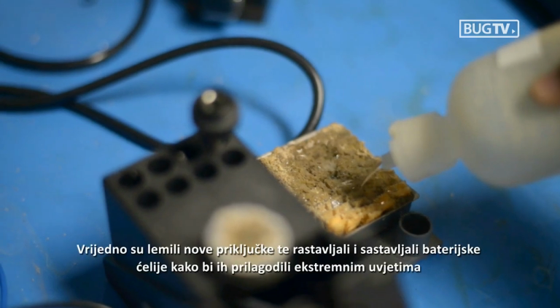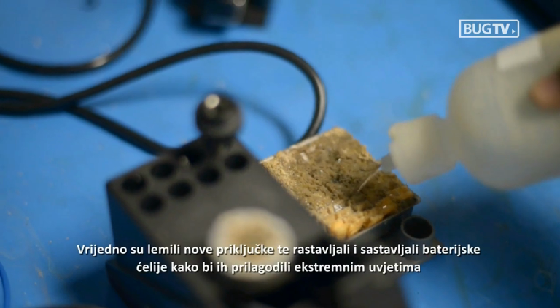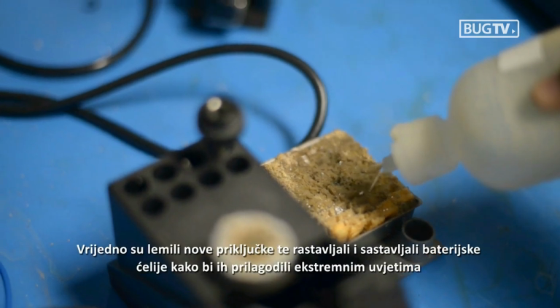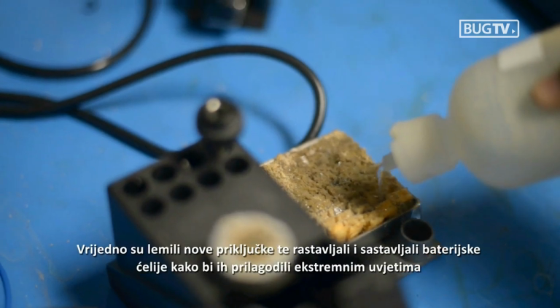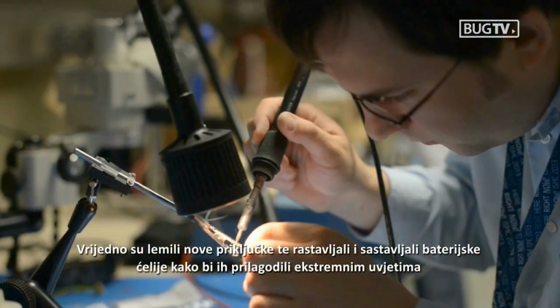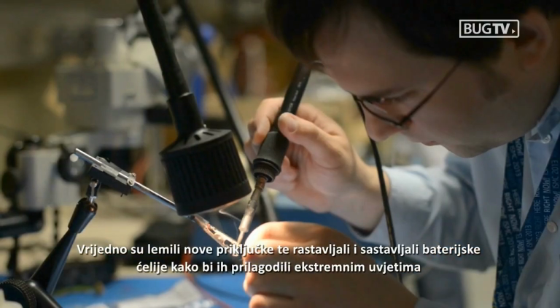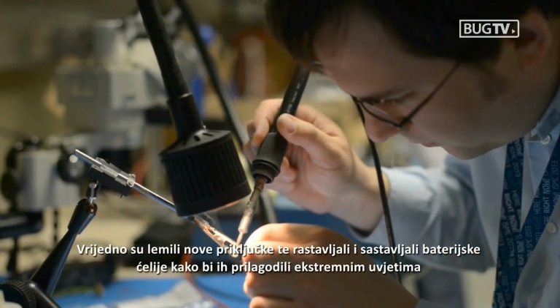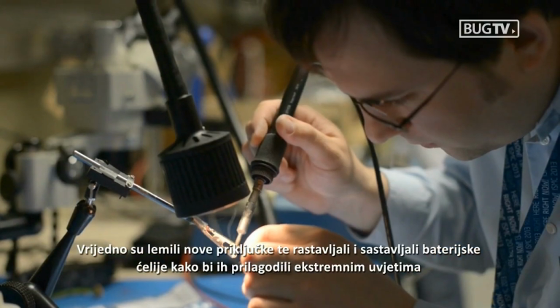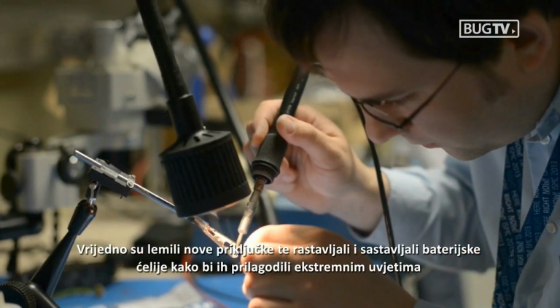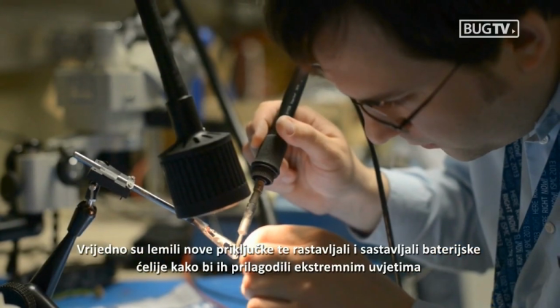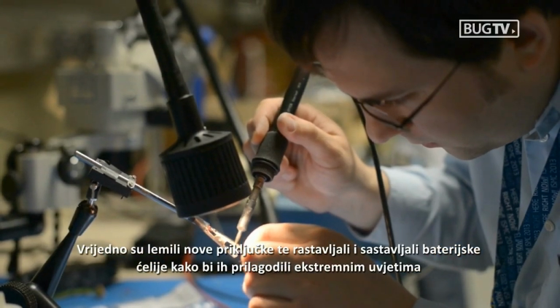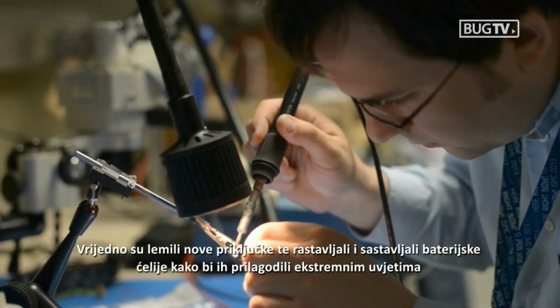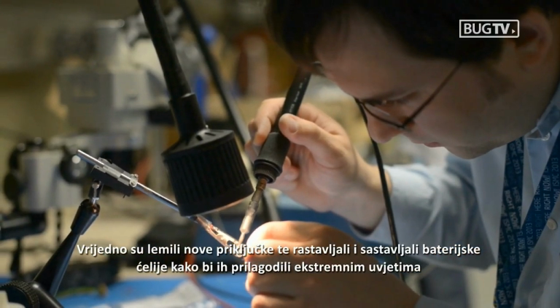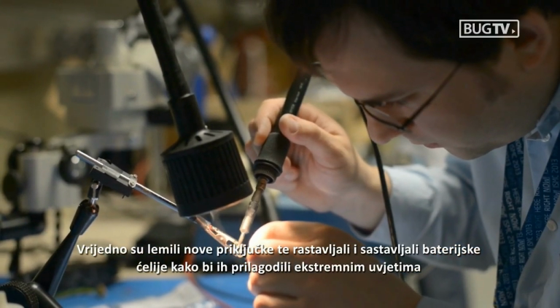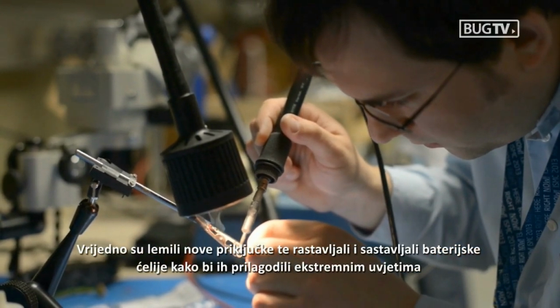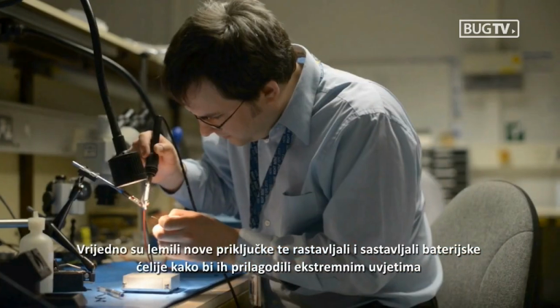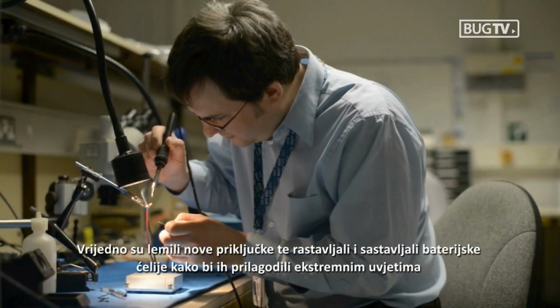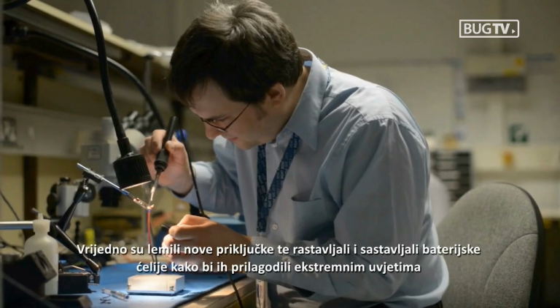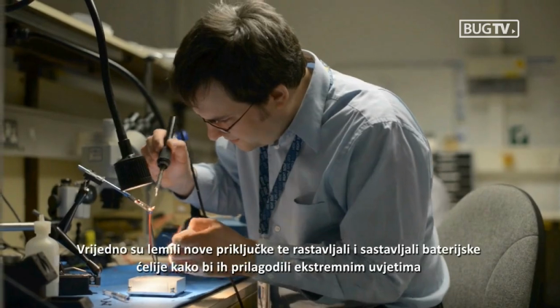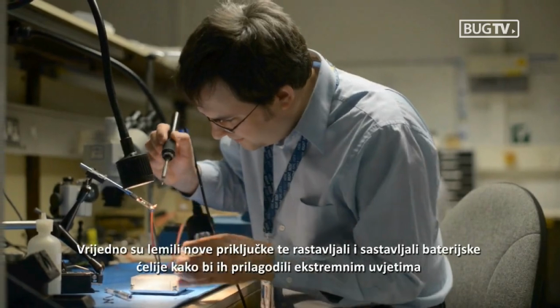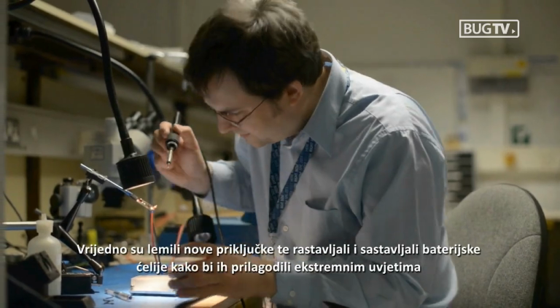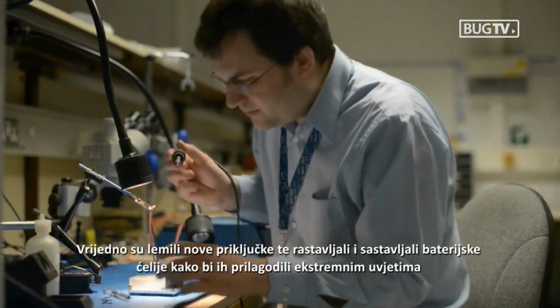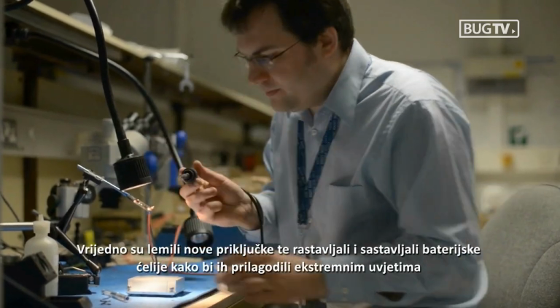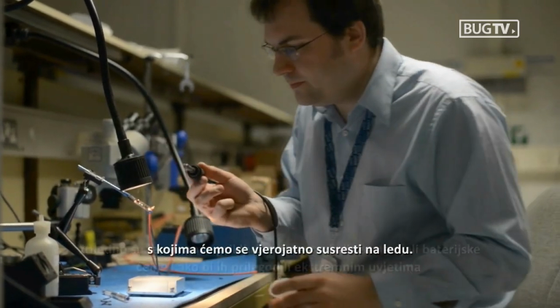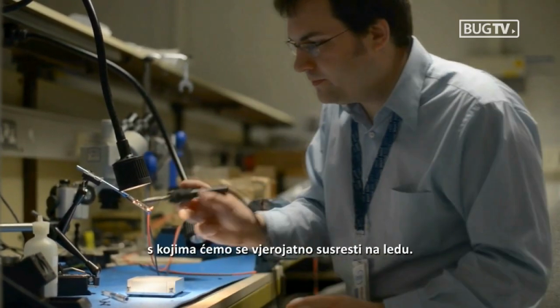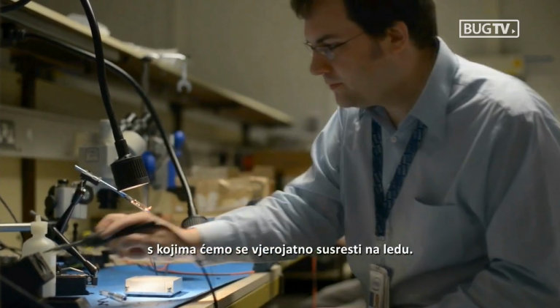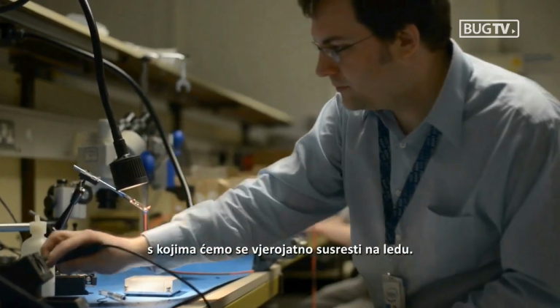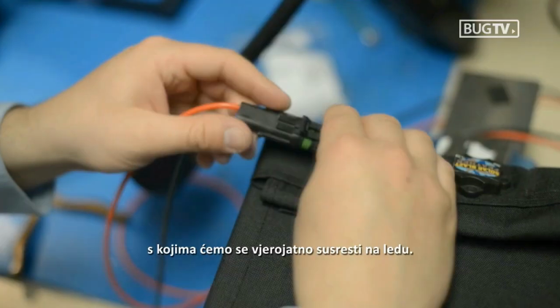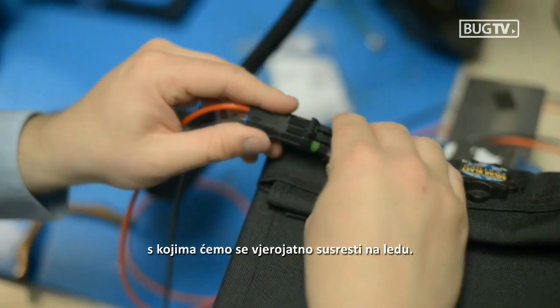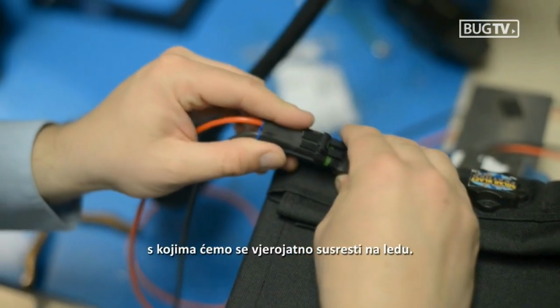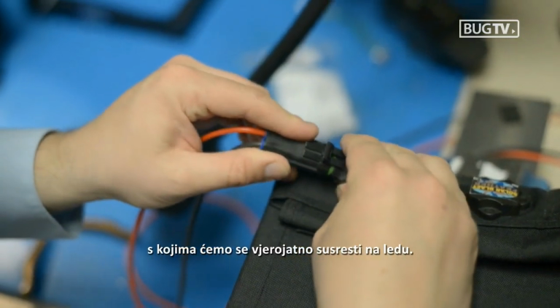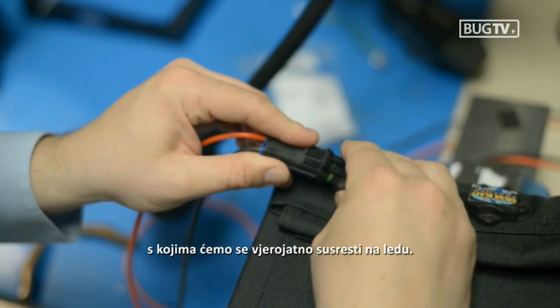They've been busy soldering new connections, stripping down and building up battery cells to tailor them to the extreme conditions we're likely to face out on the ice.